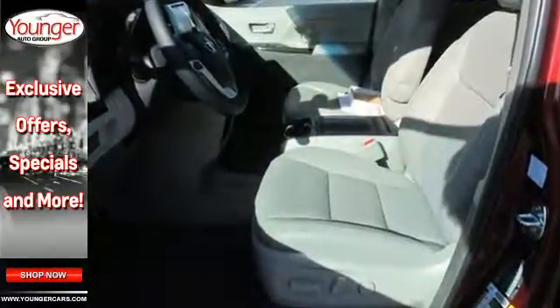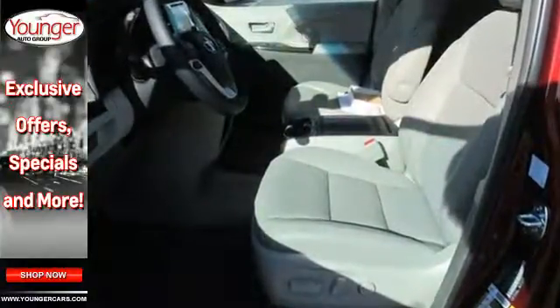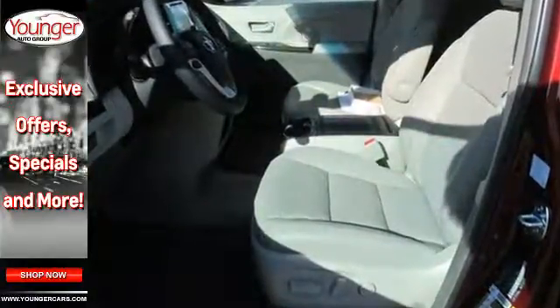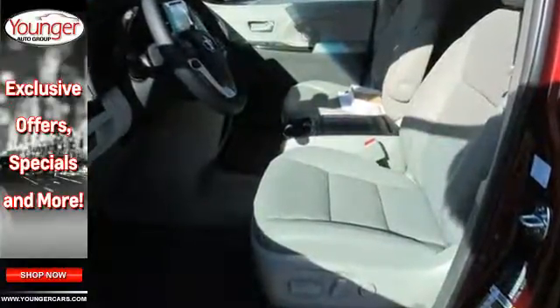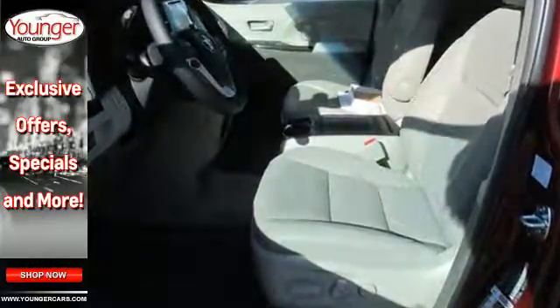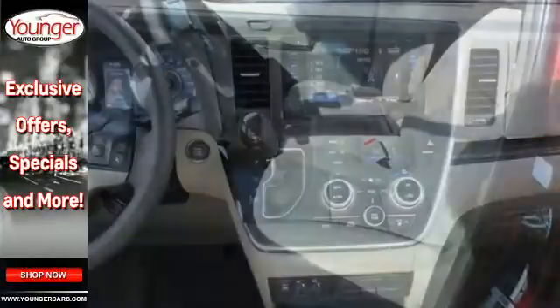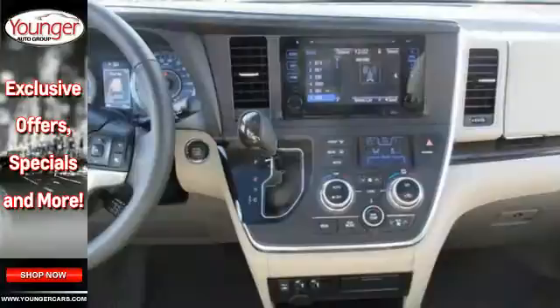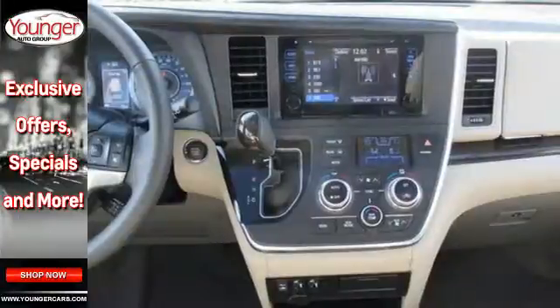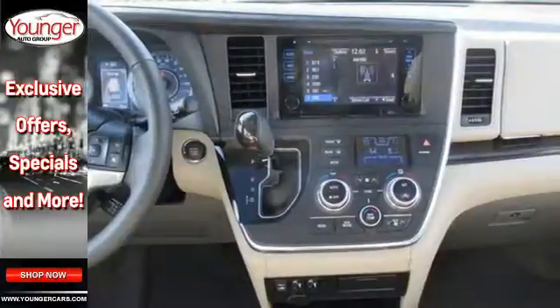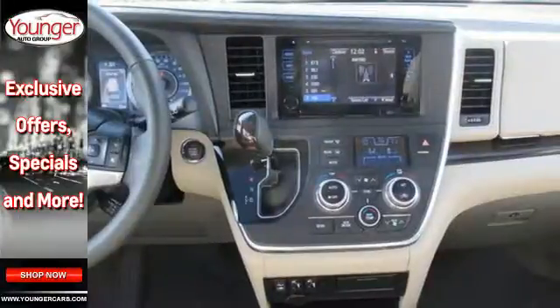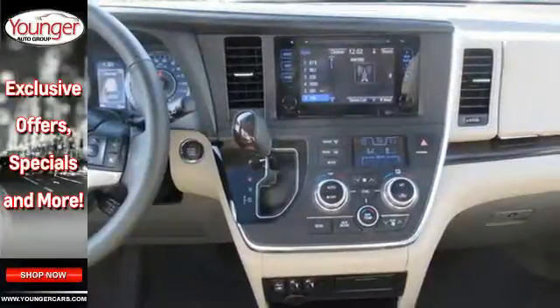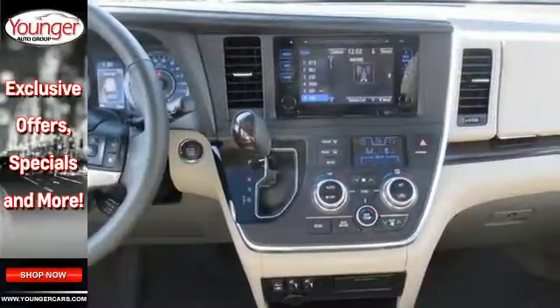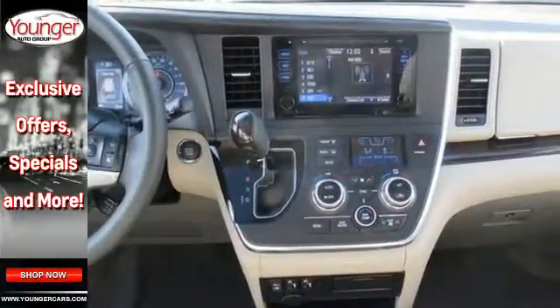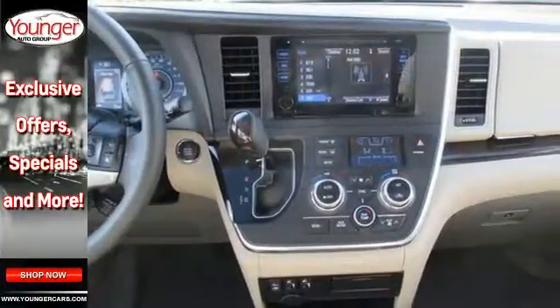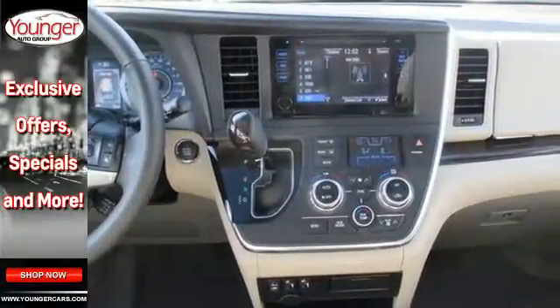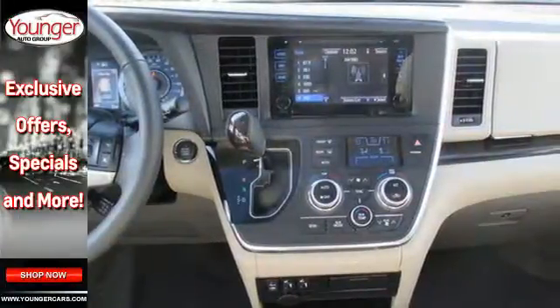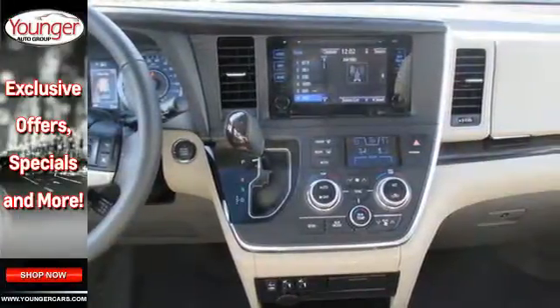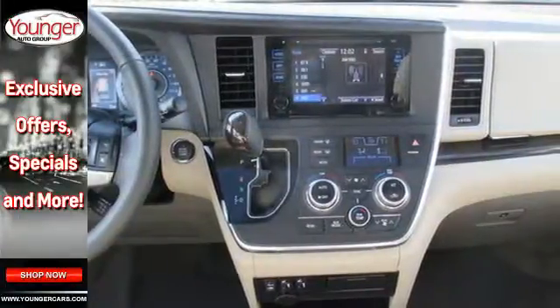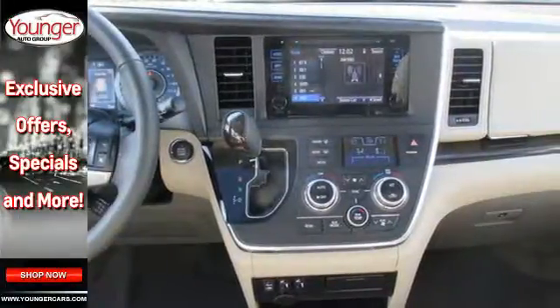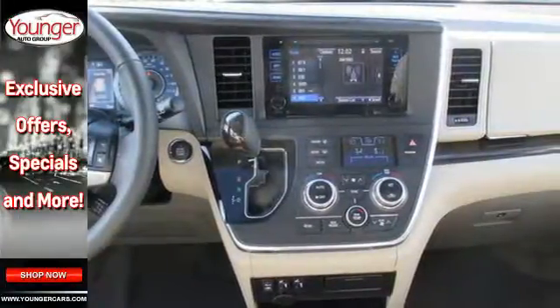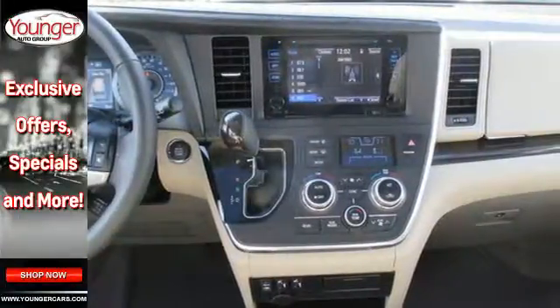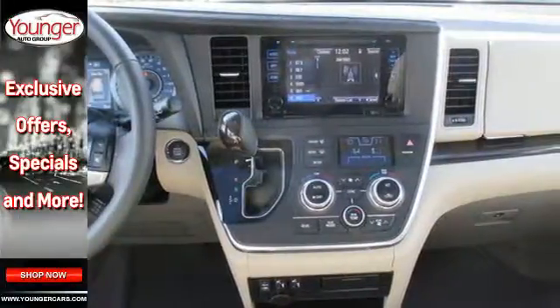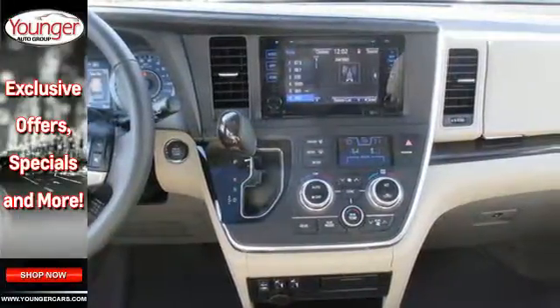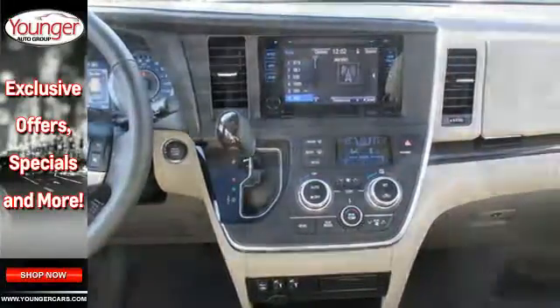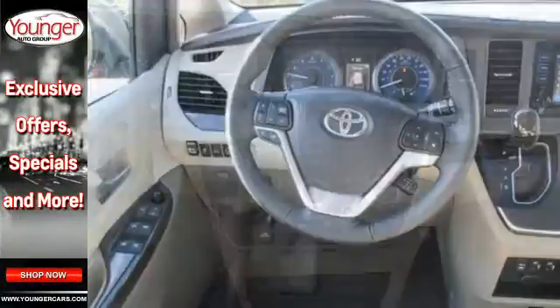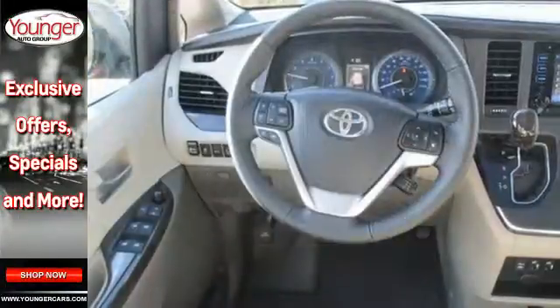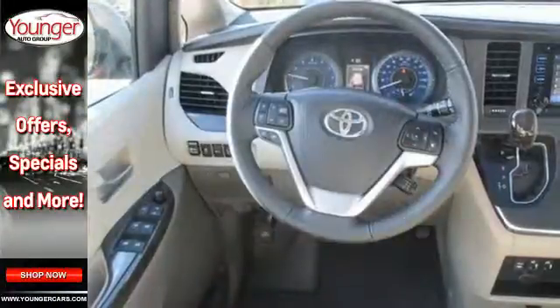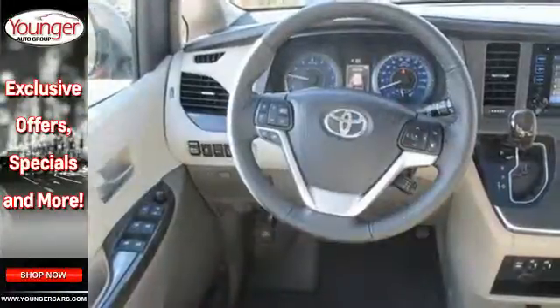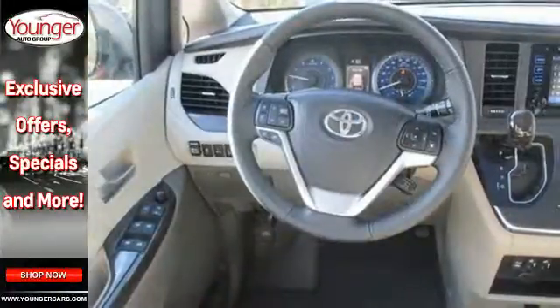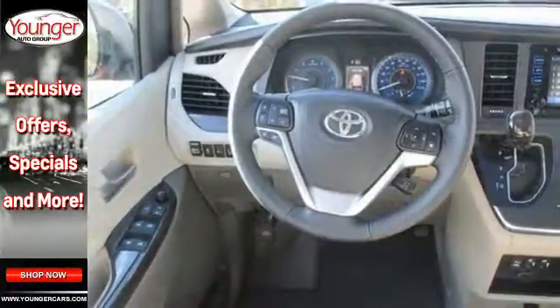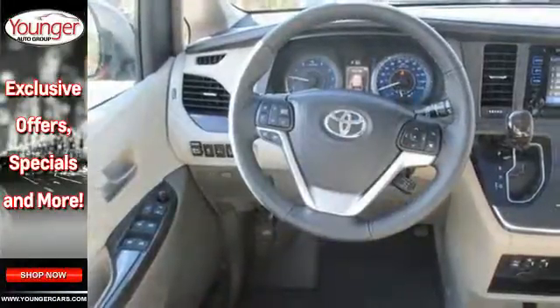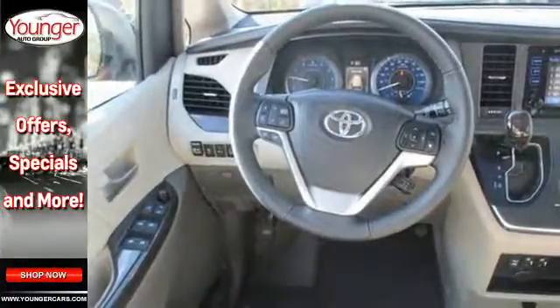It also has a powerful V6 engine, SmartStop technology, Bluetooth, and Entune audio with touchscreen display.